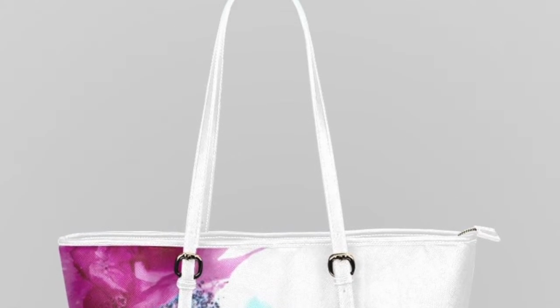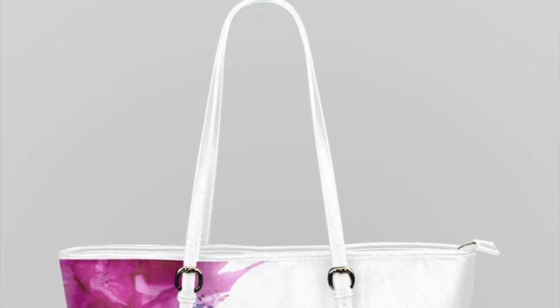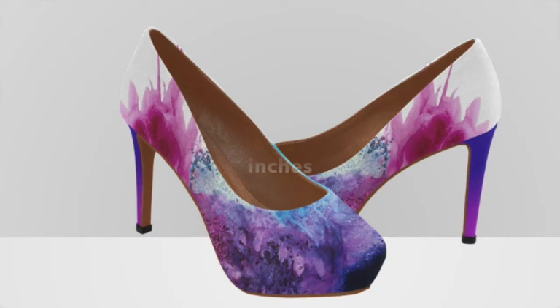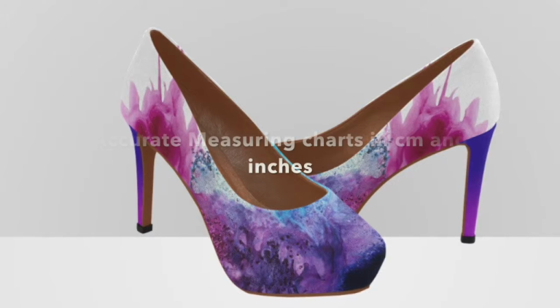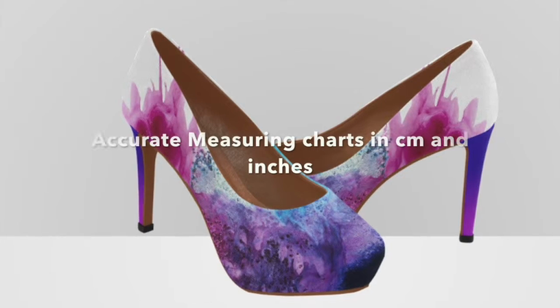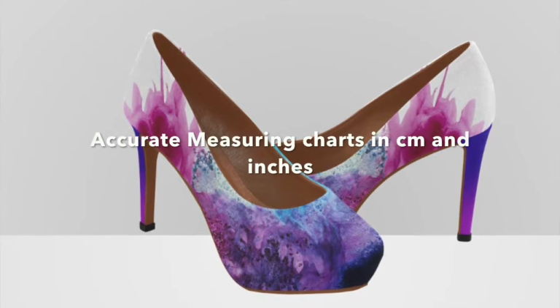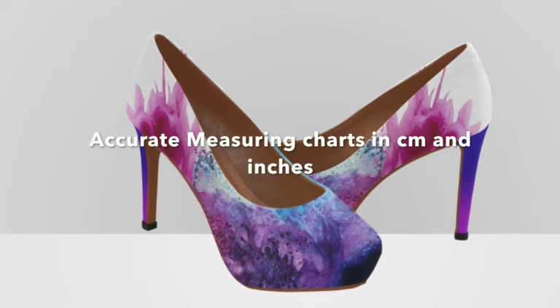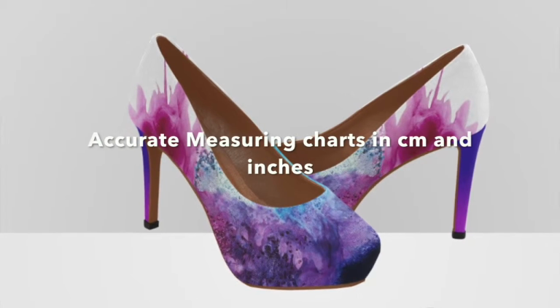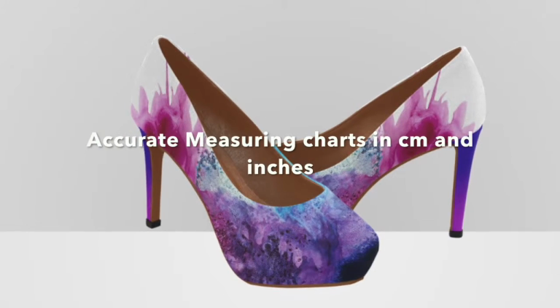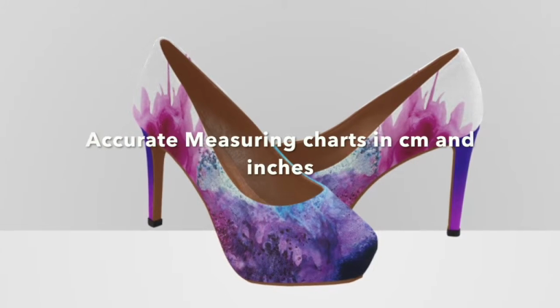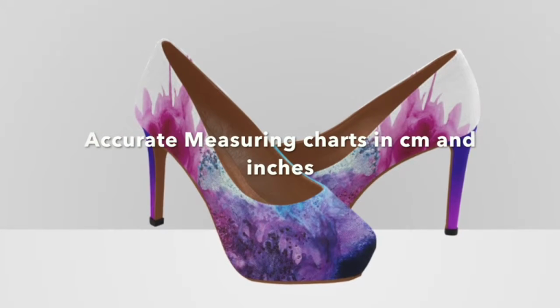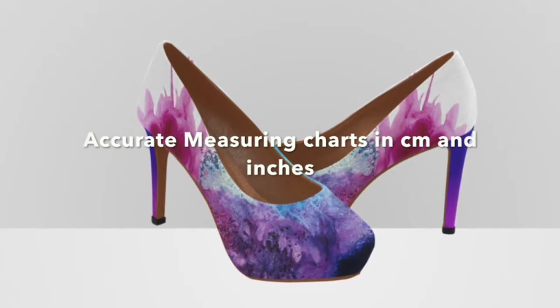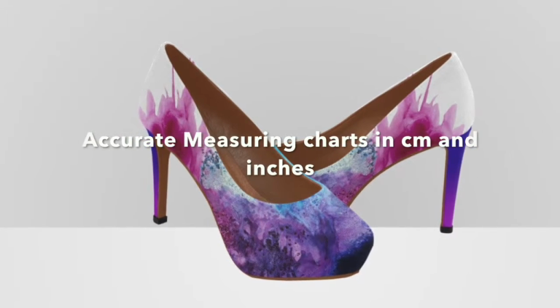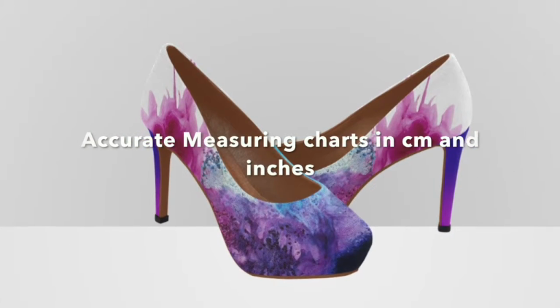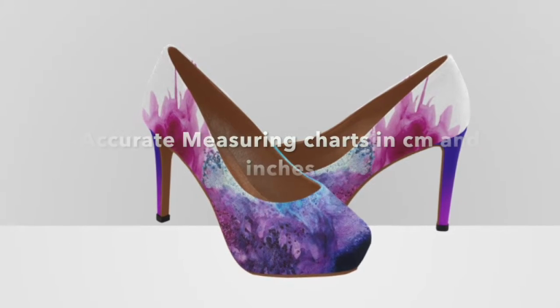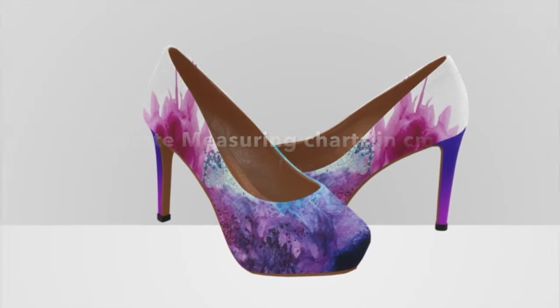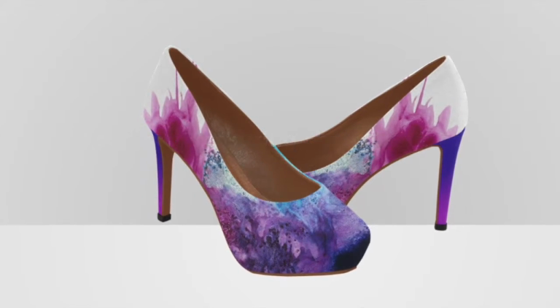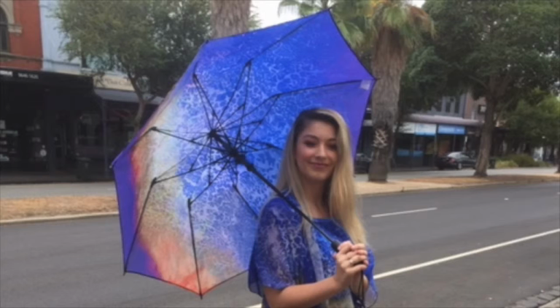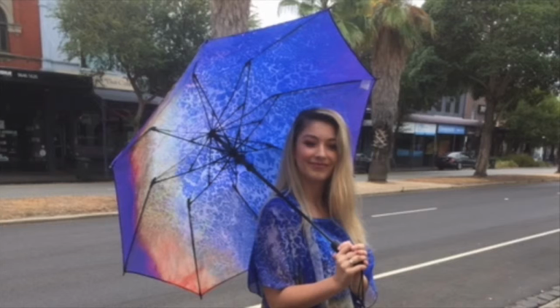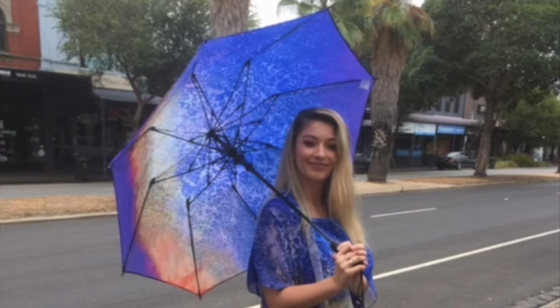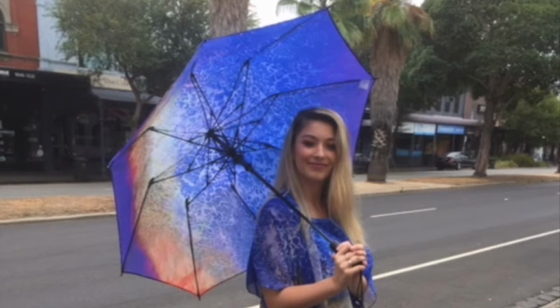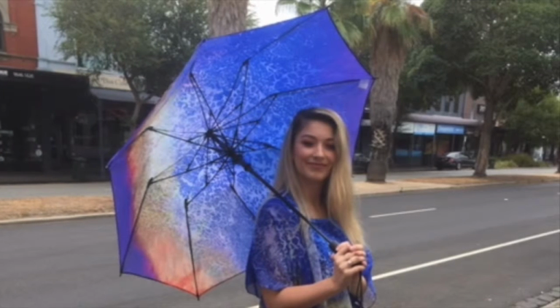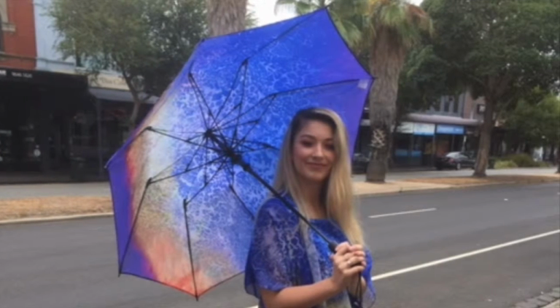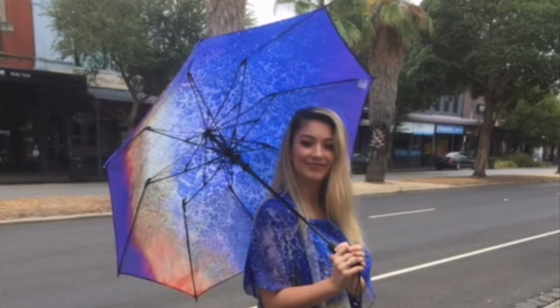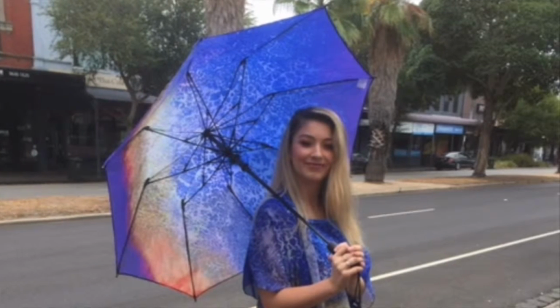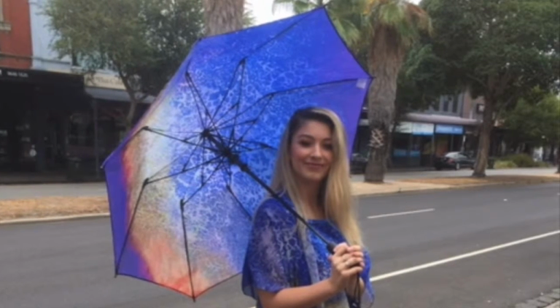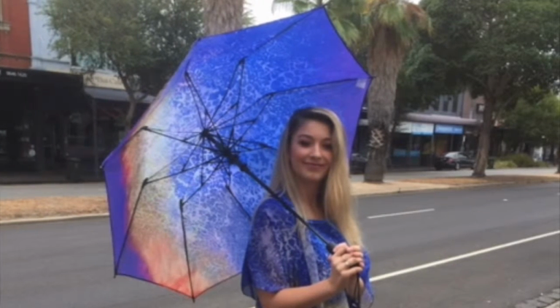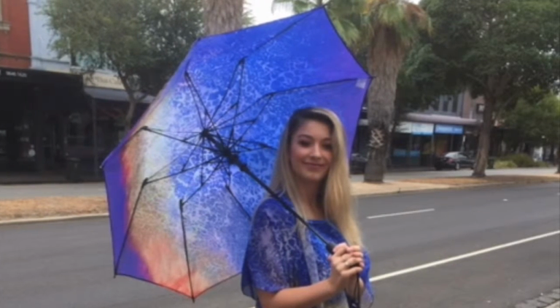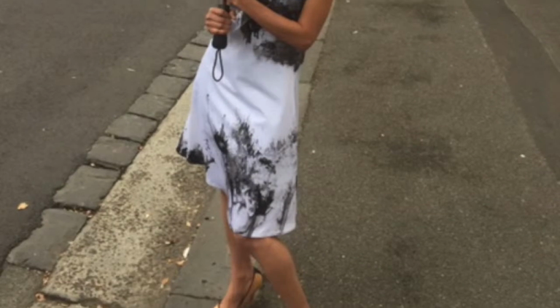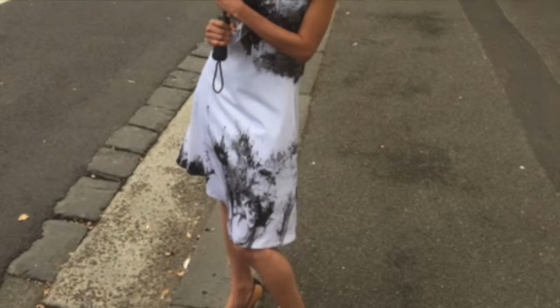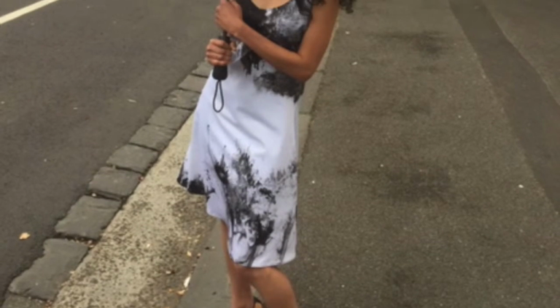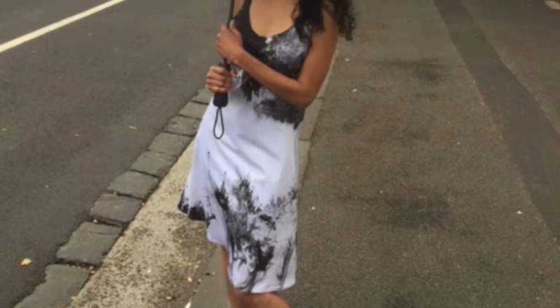We have measuring charts for each and every accessory and item of clothing, and you measure up and custom order.